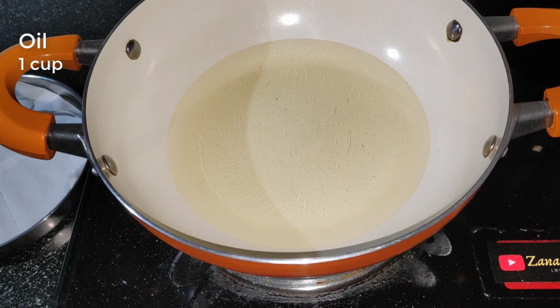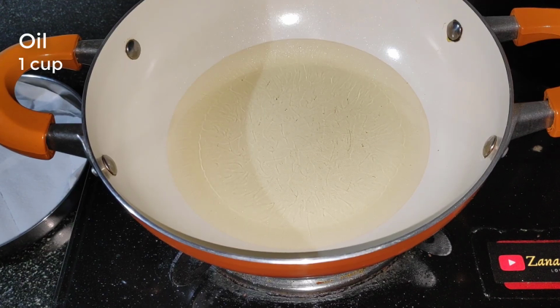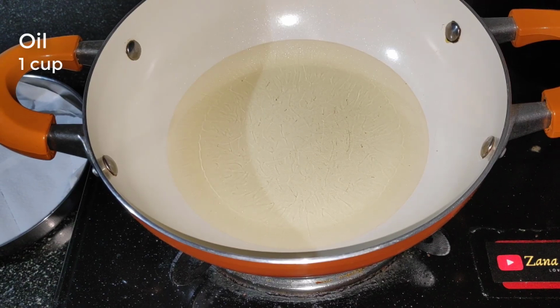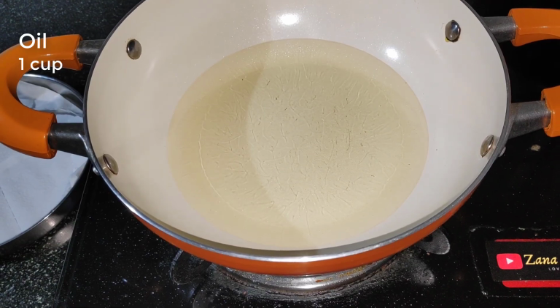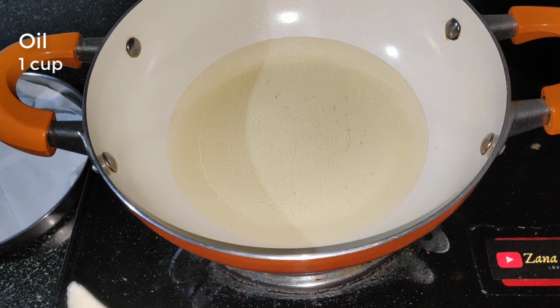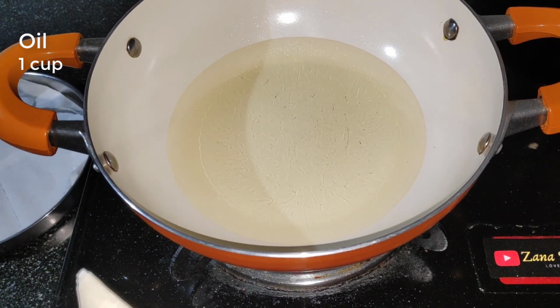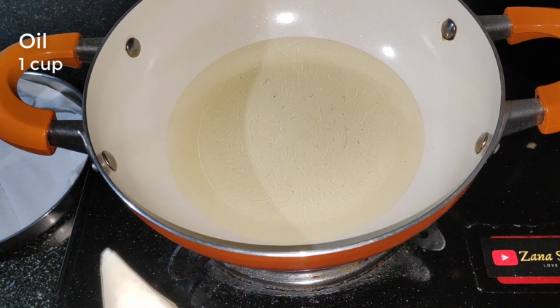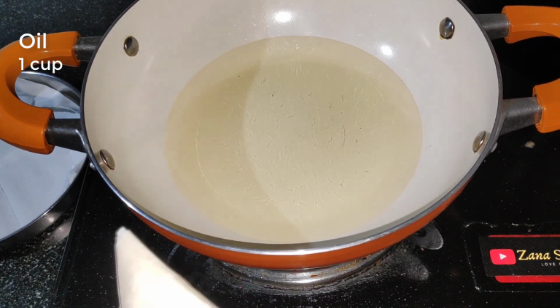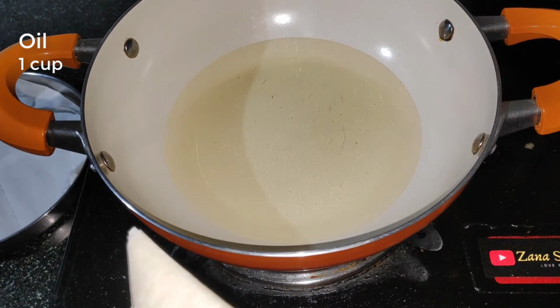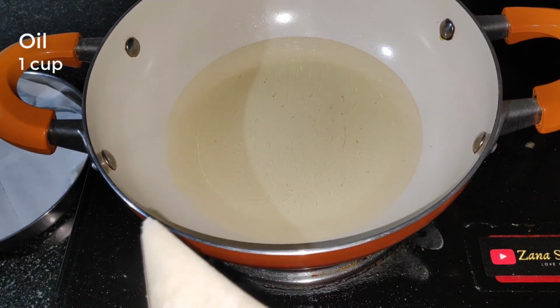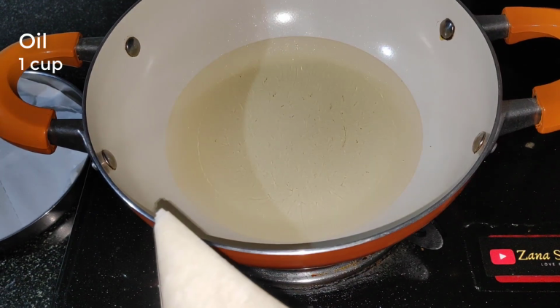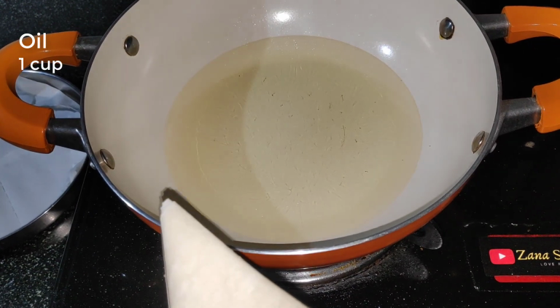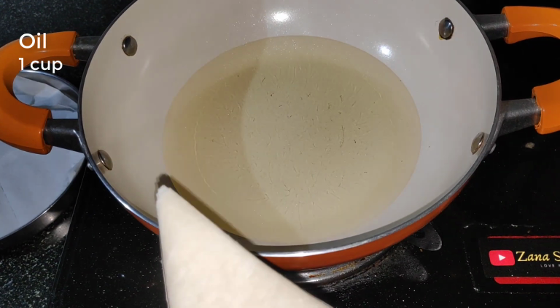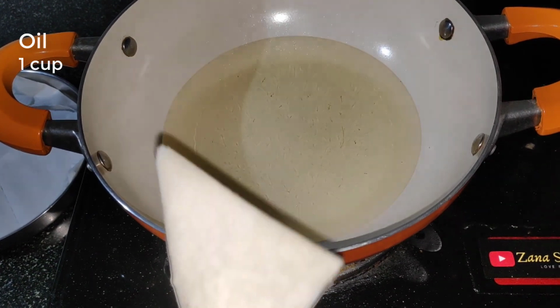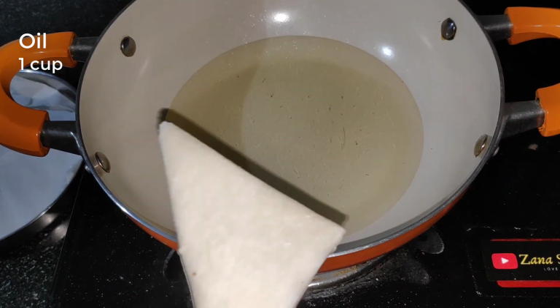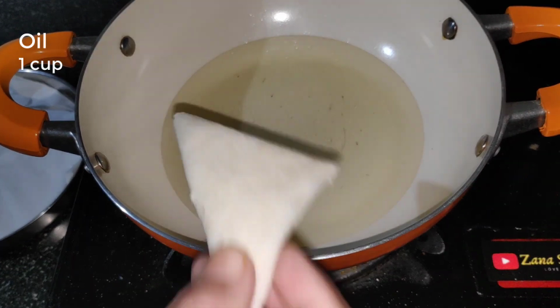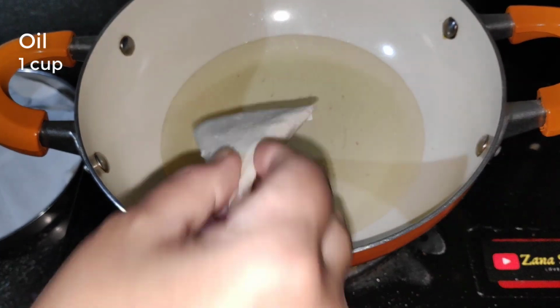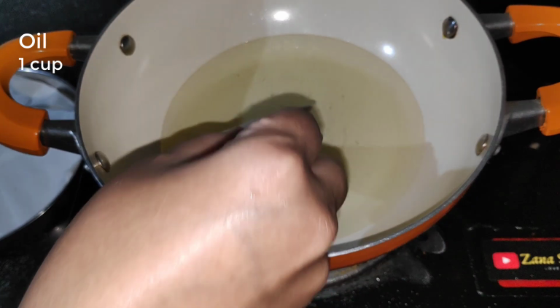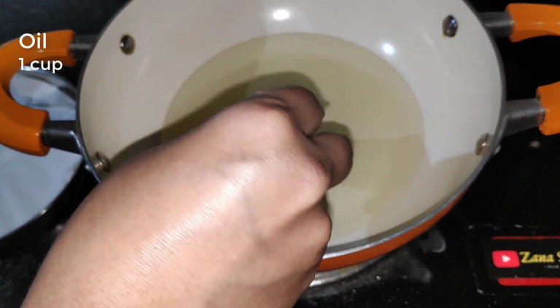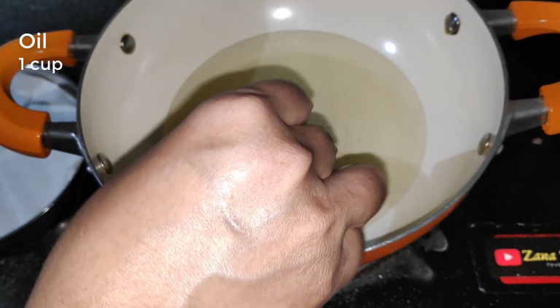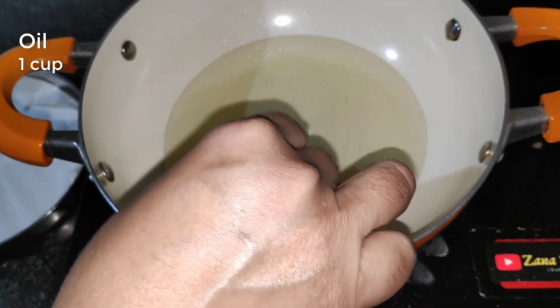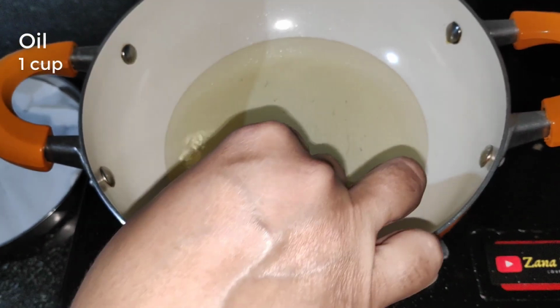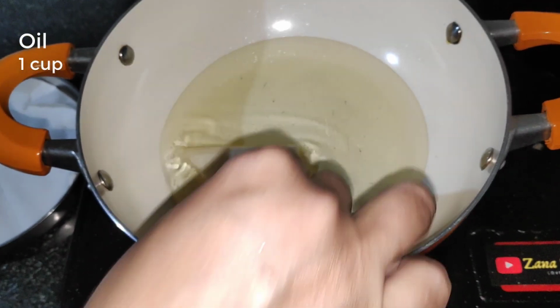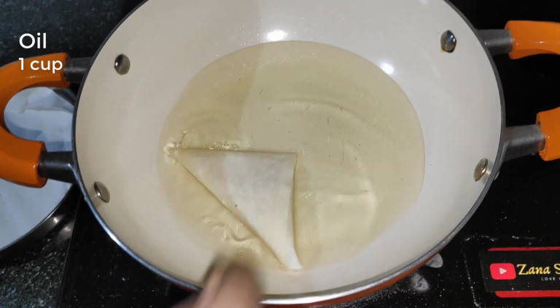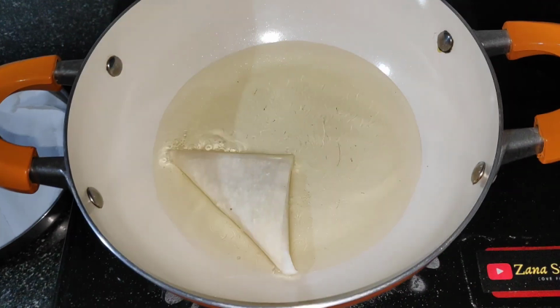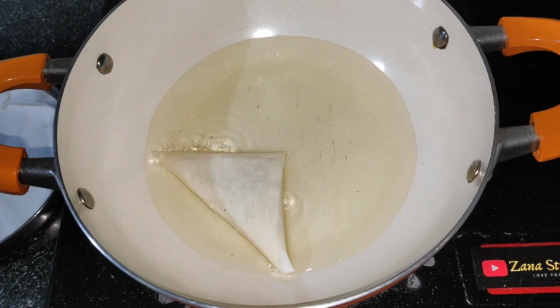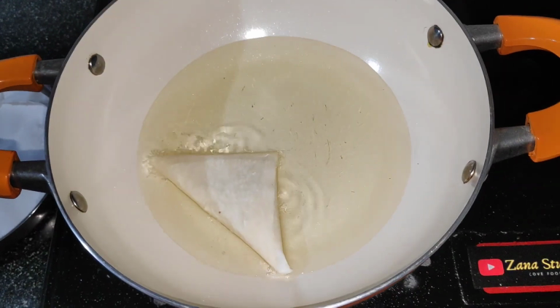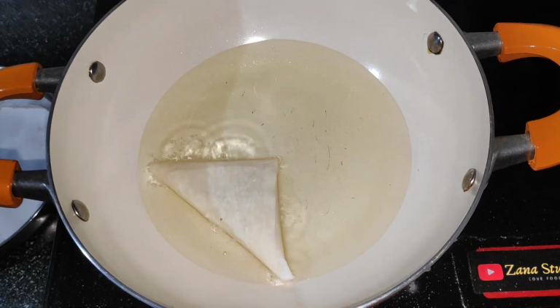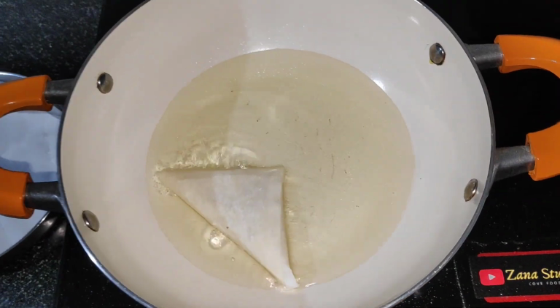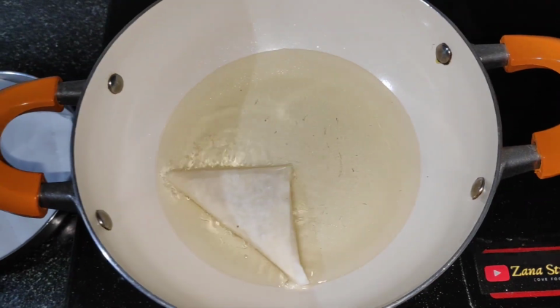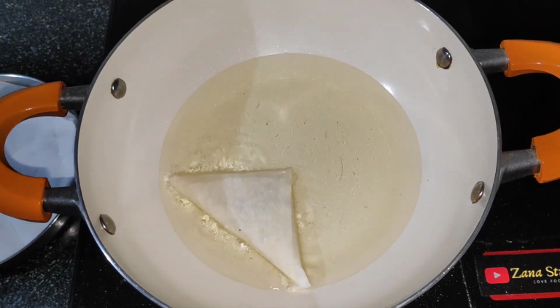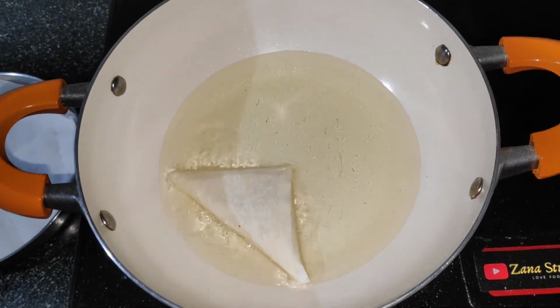Now heat about 1 cup of oil in a pan. Deep fry the samosas until golden brown.